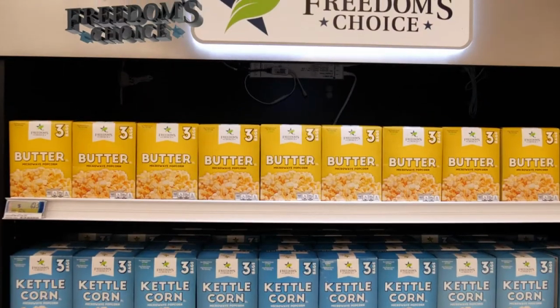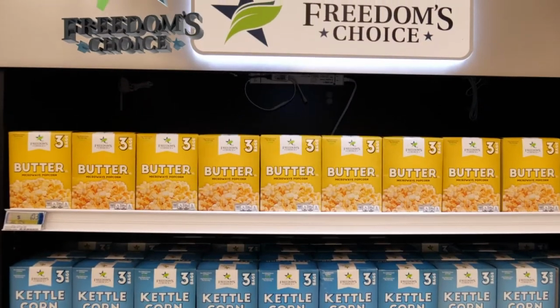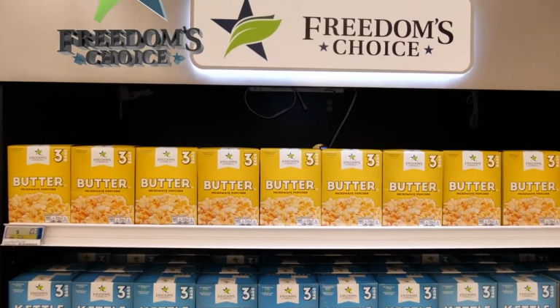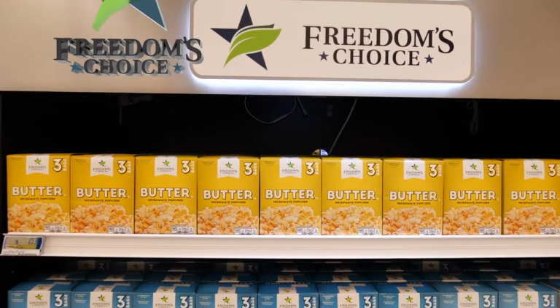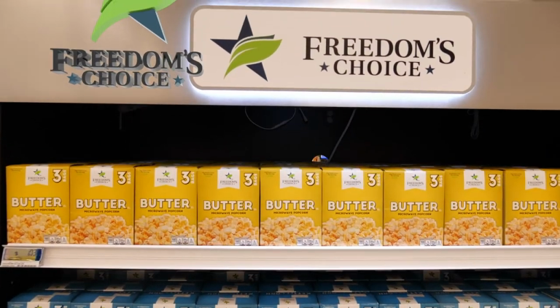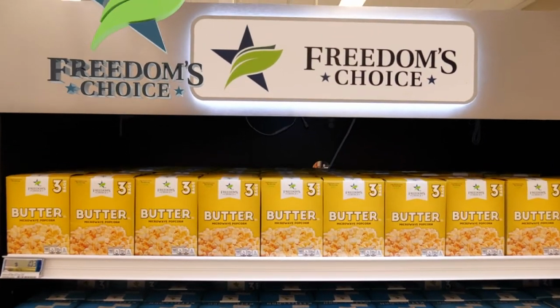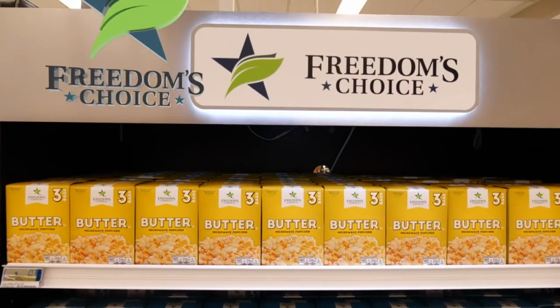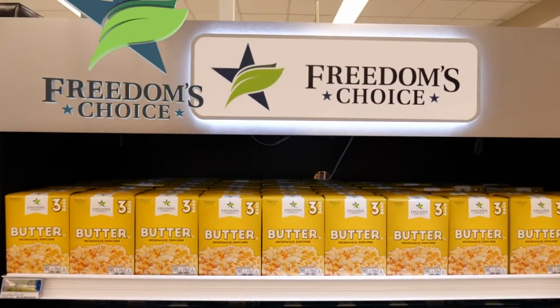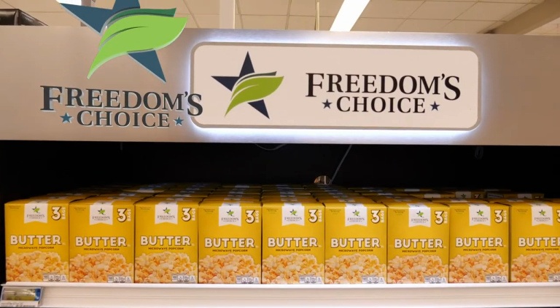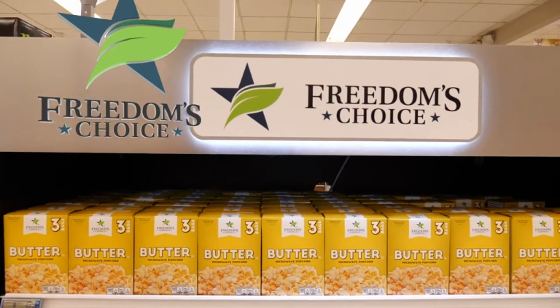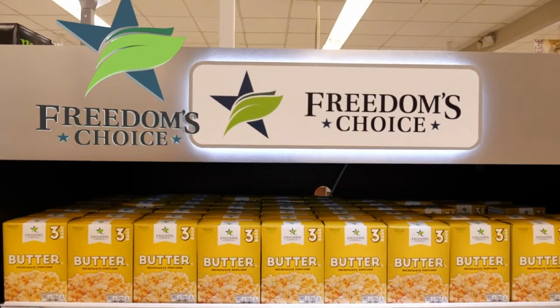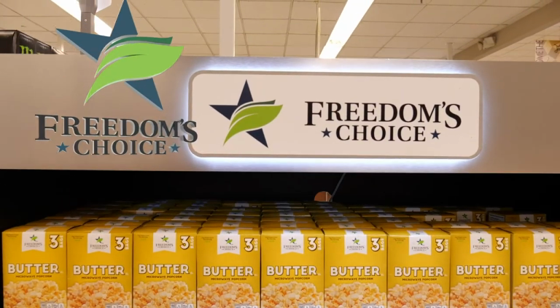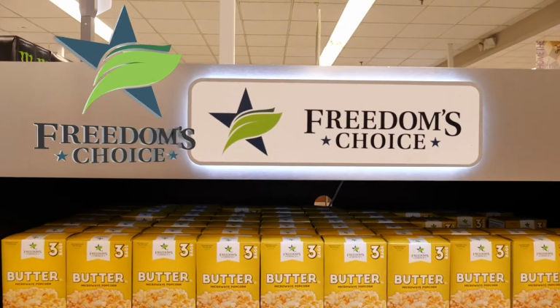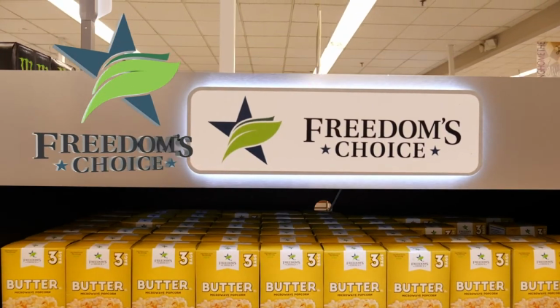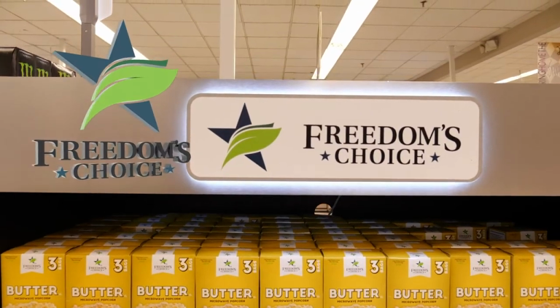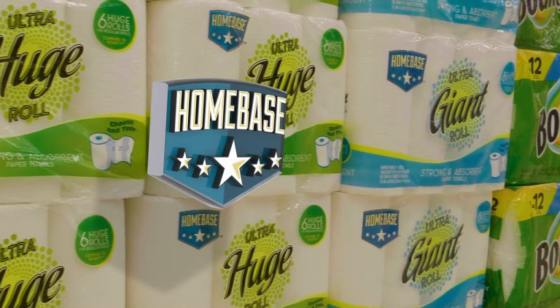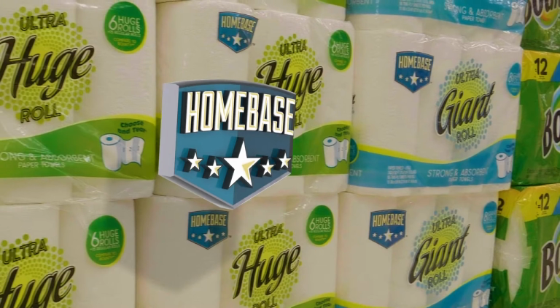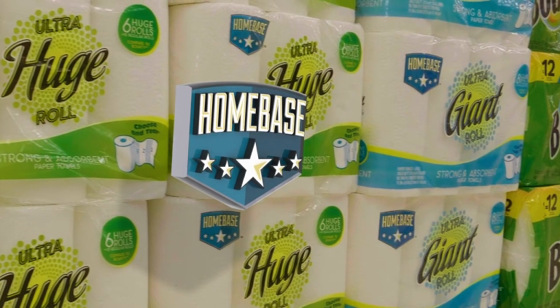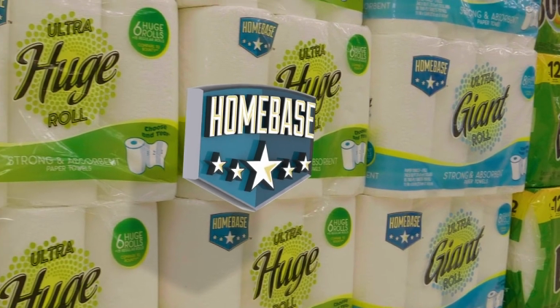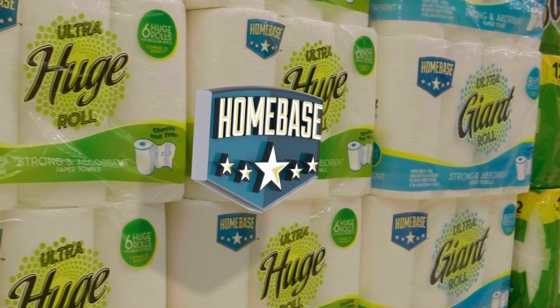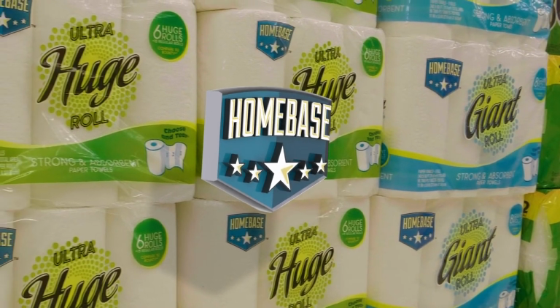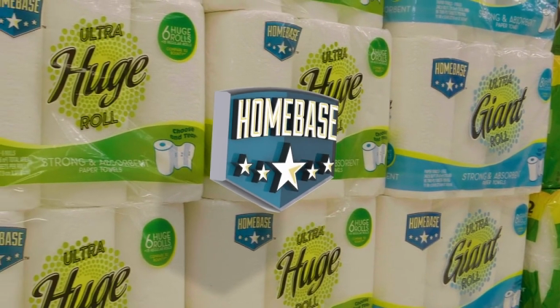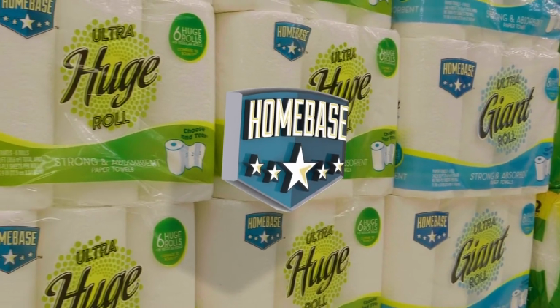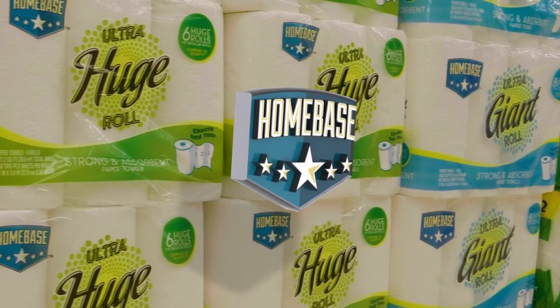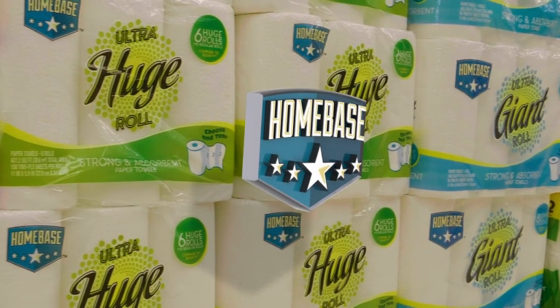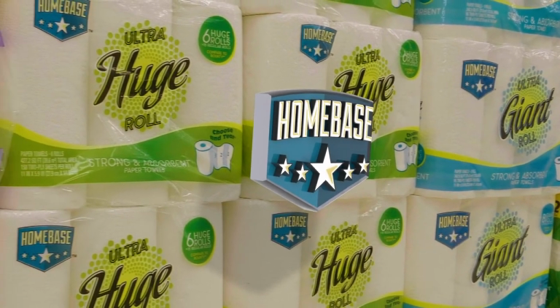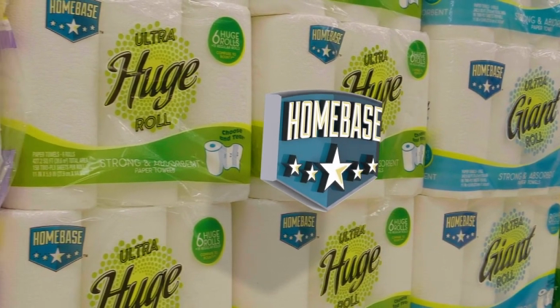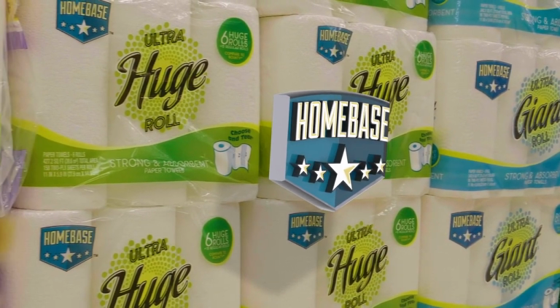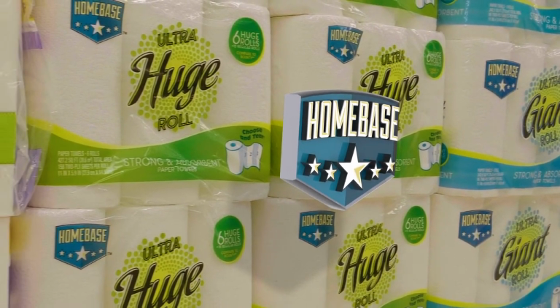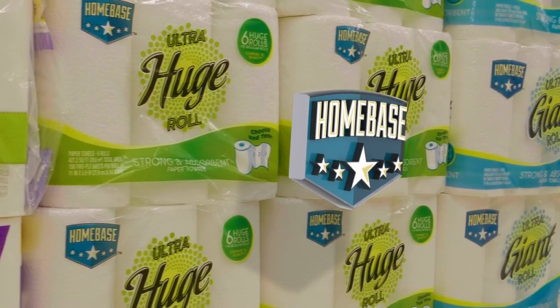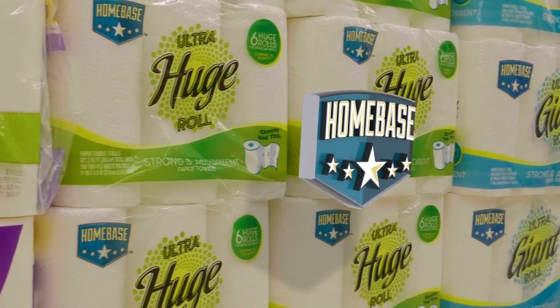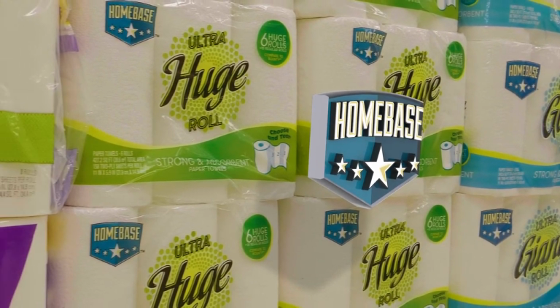Of course we have our own commissary store brands like Freedom's Choice and Homebase — another way we save you money every day.